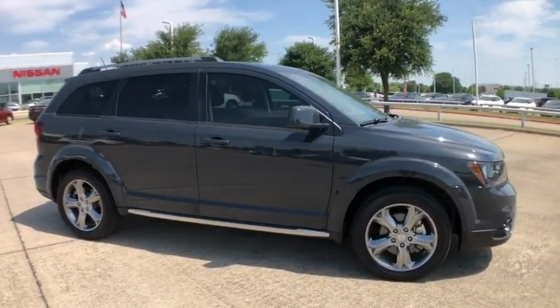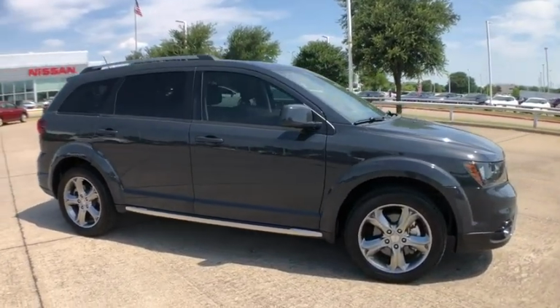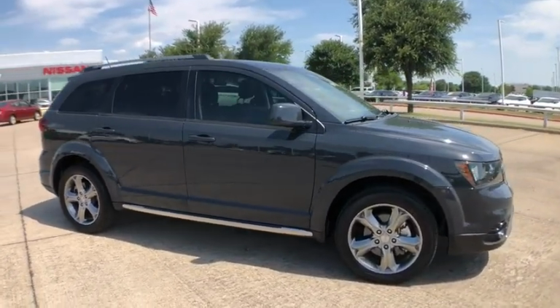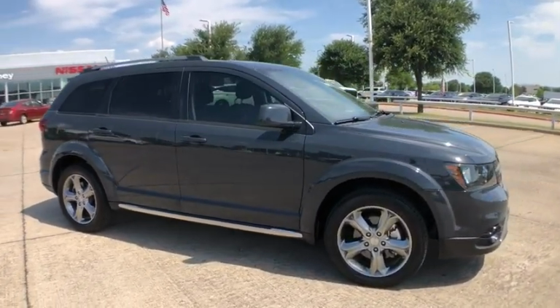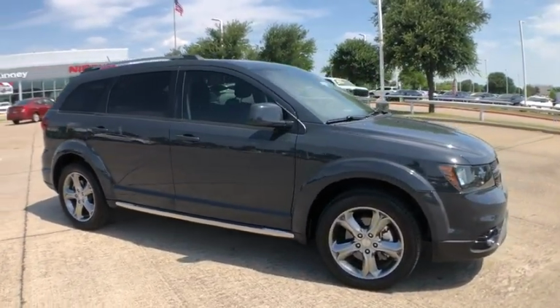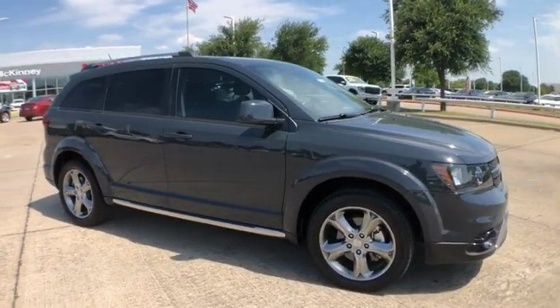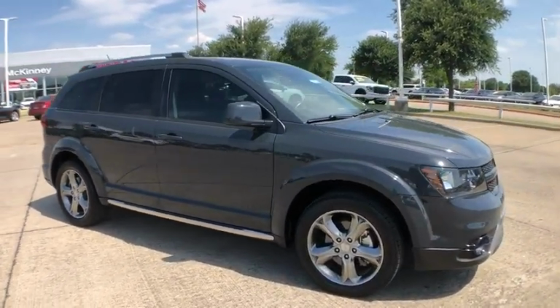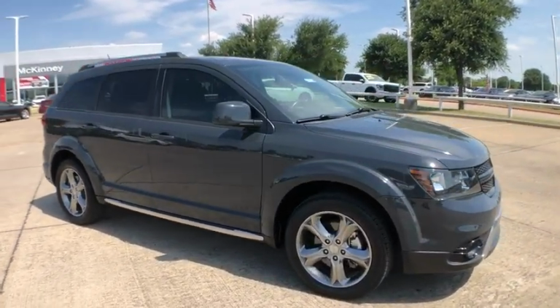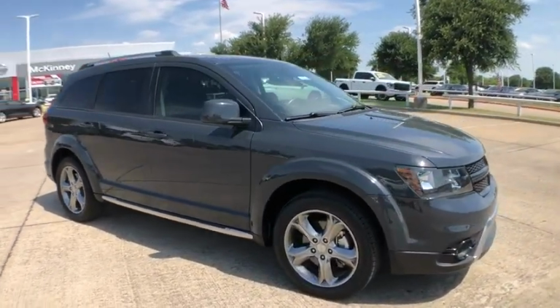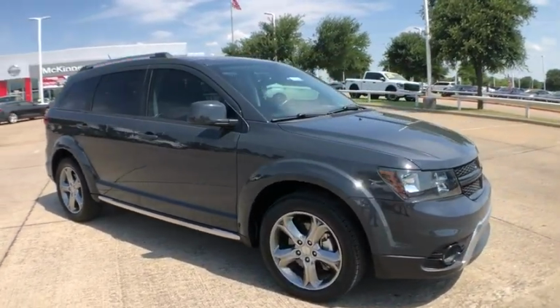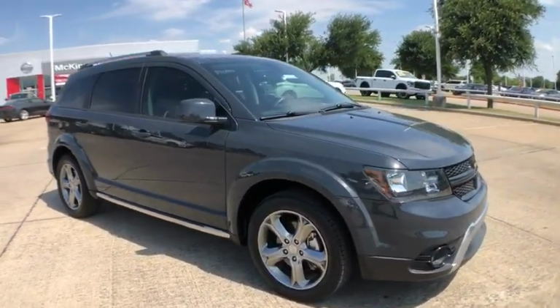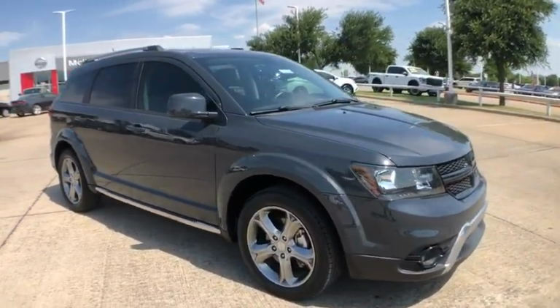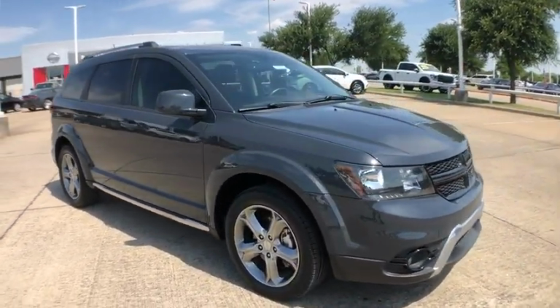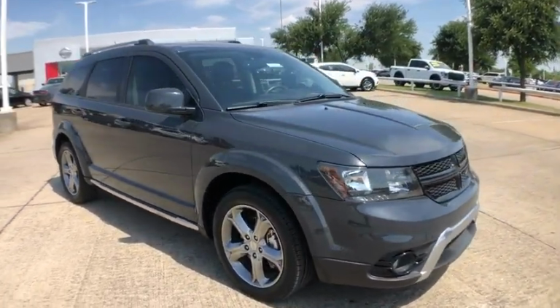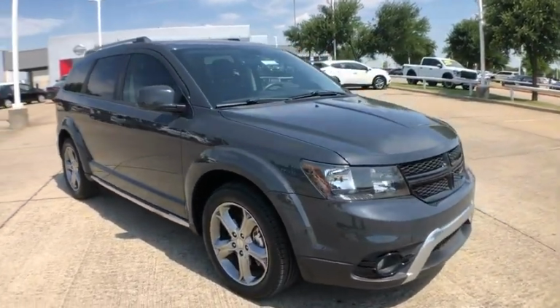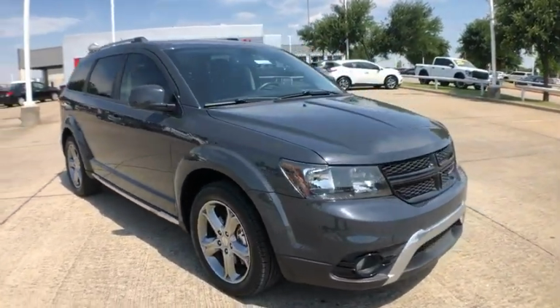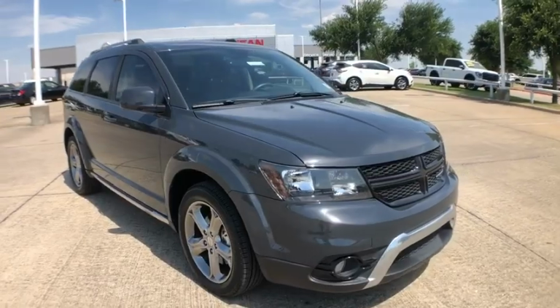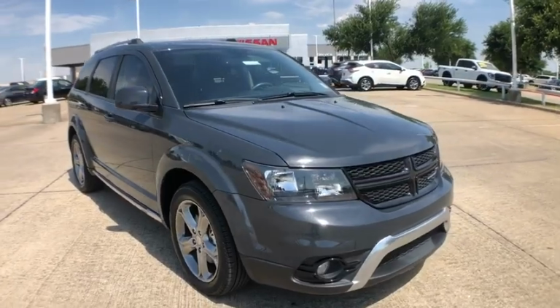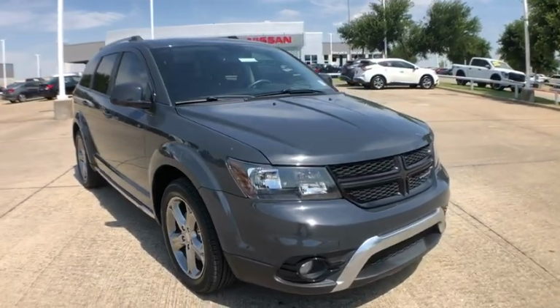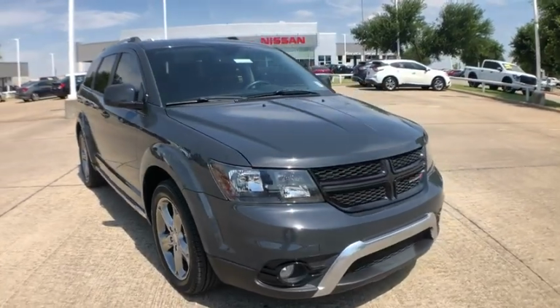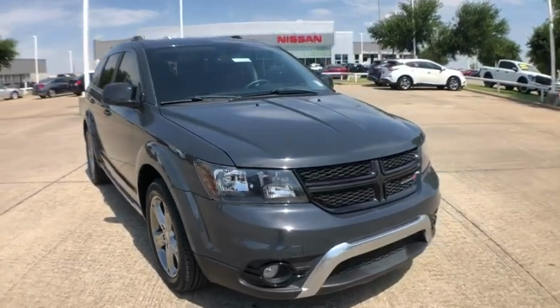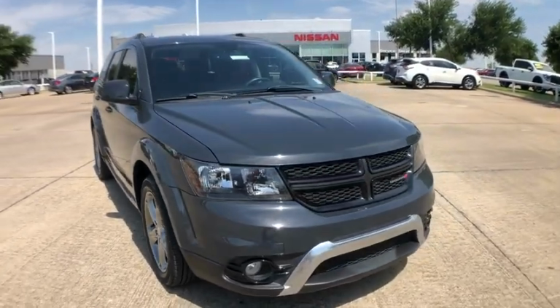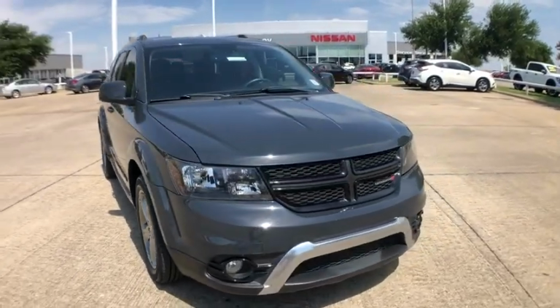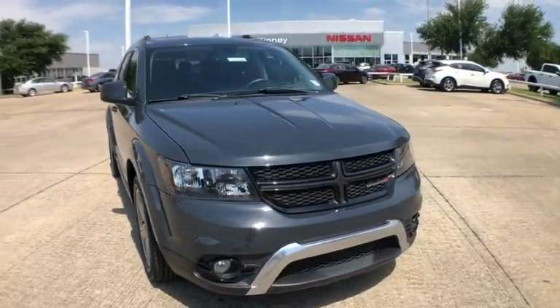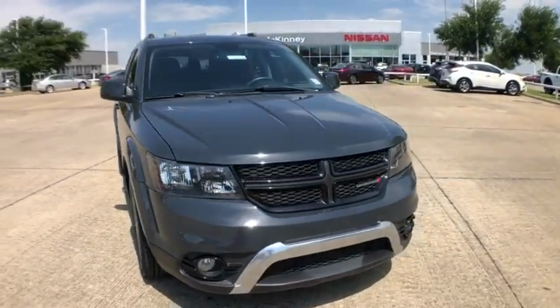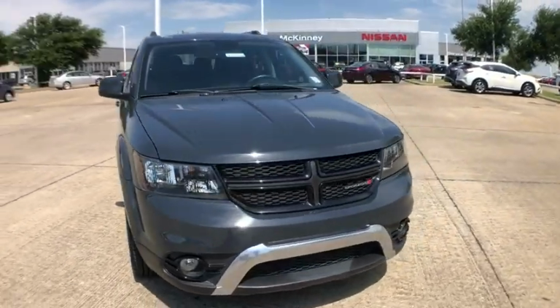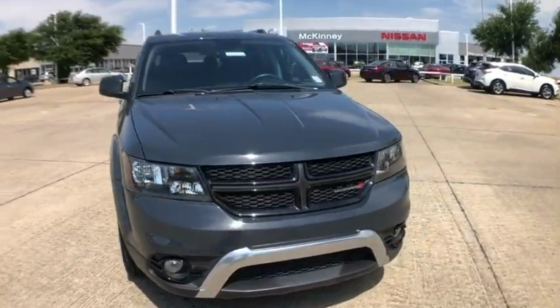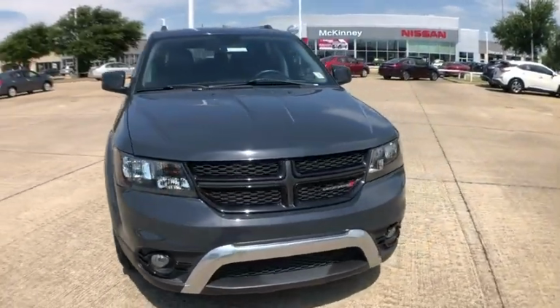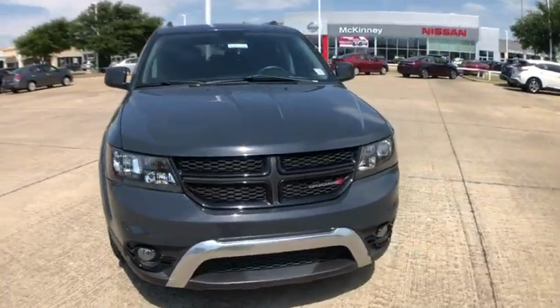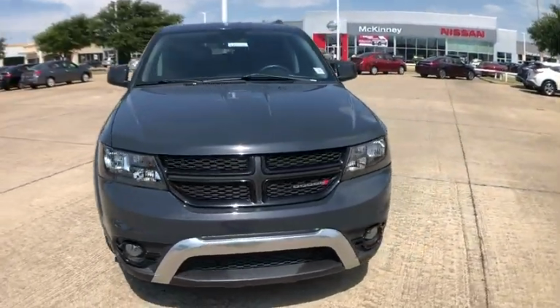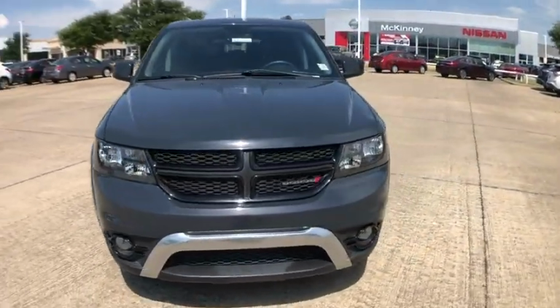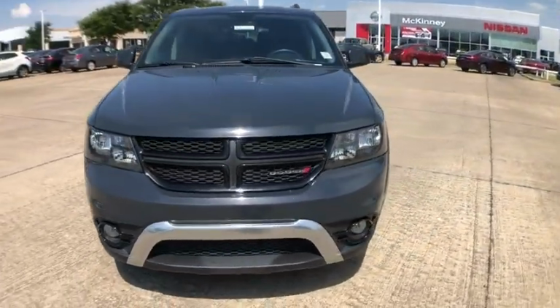This vehicle has less than 50,000 miles. Here are some of this vehicle's great options: backup camera,